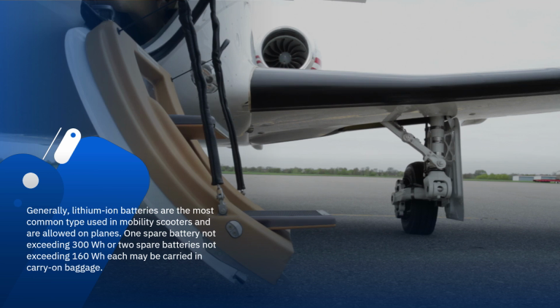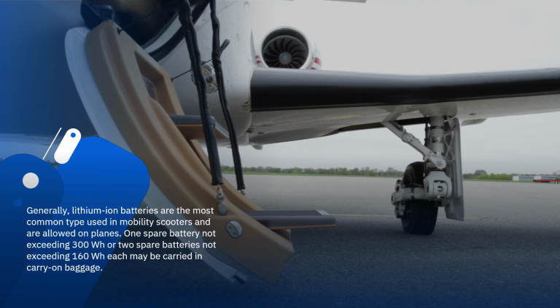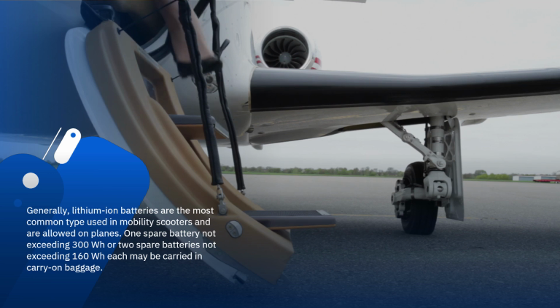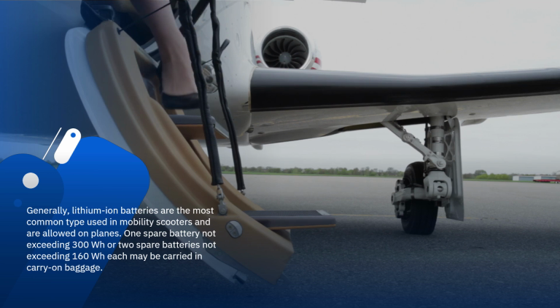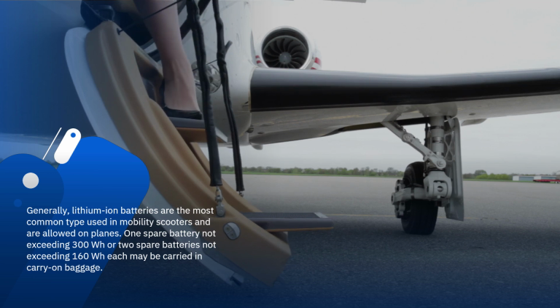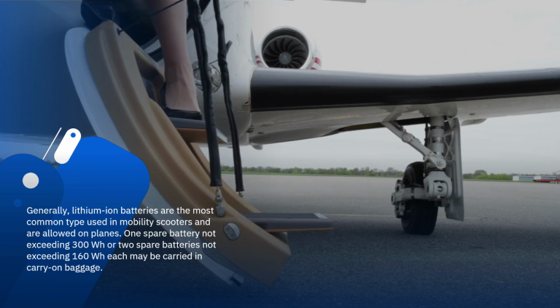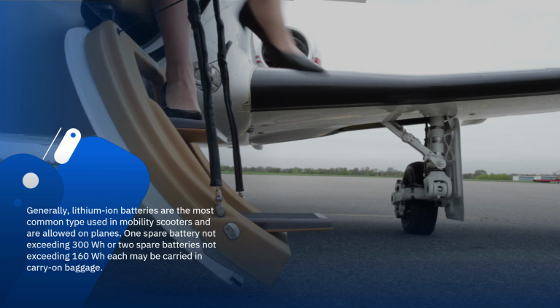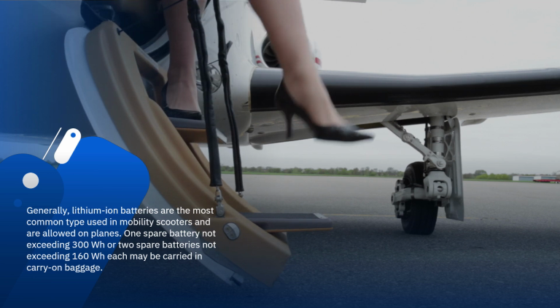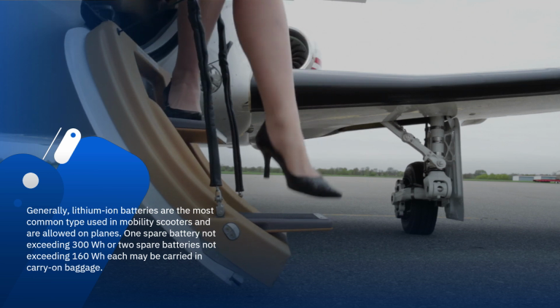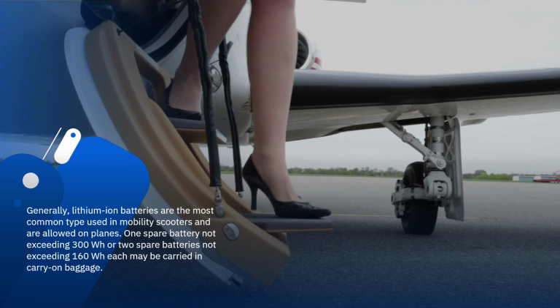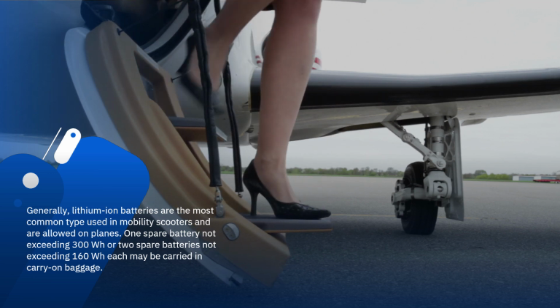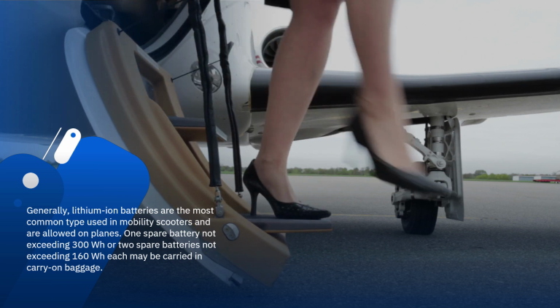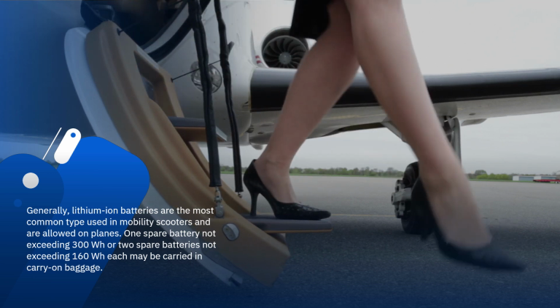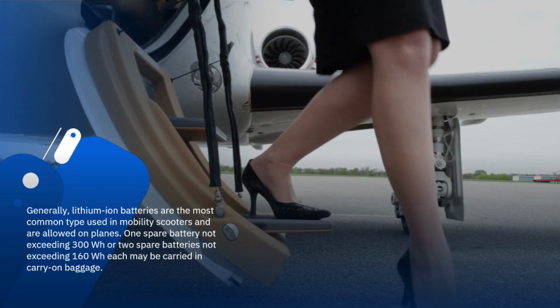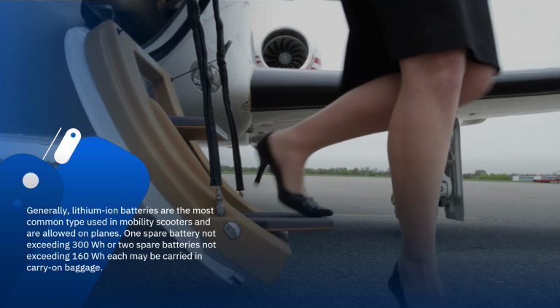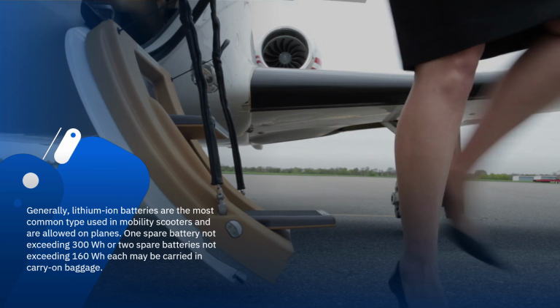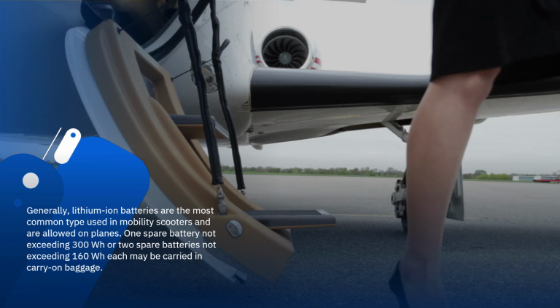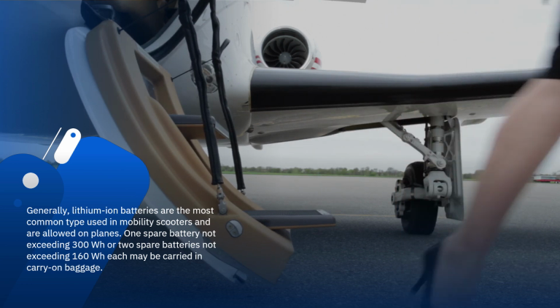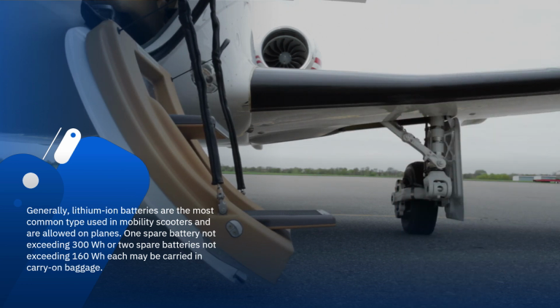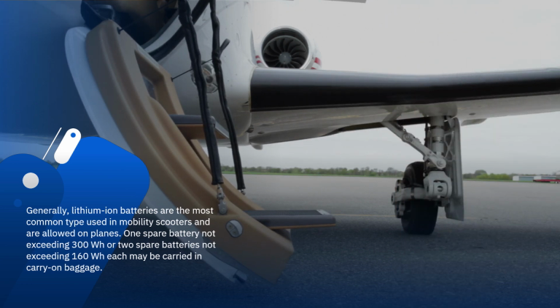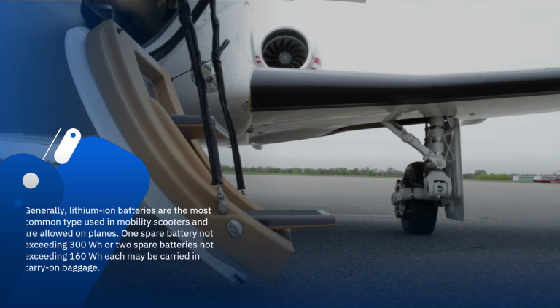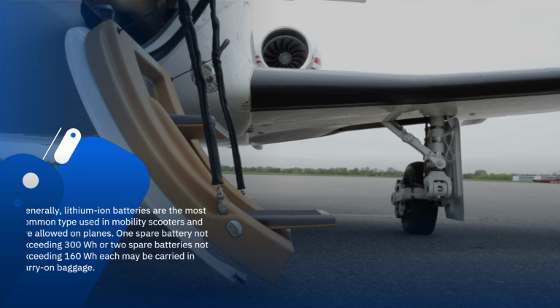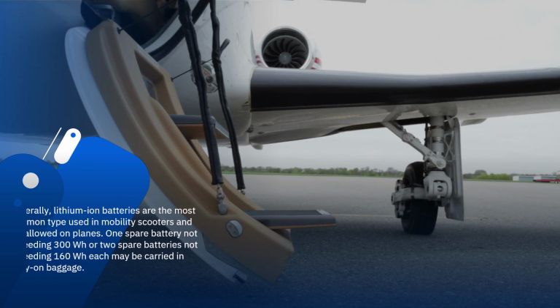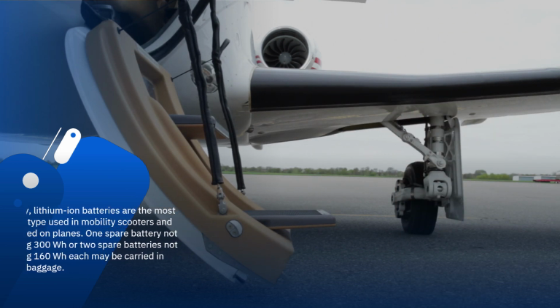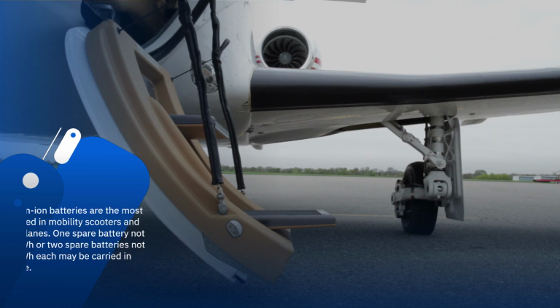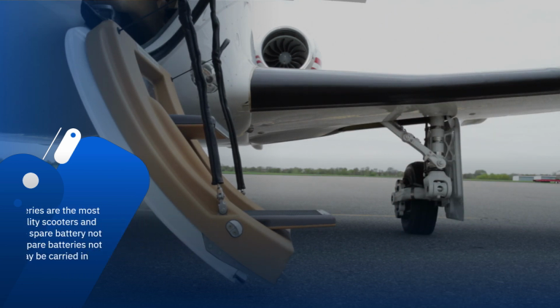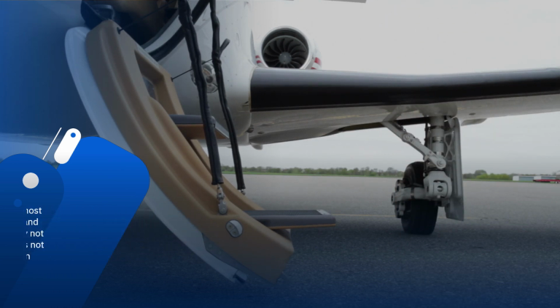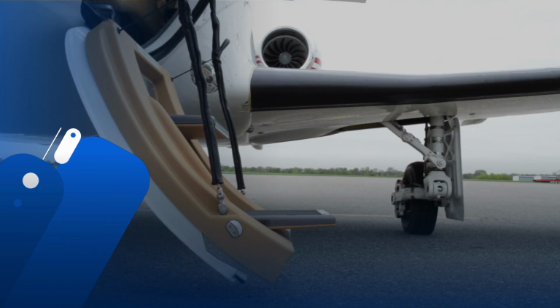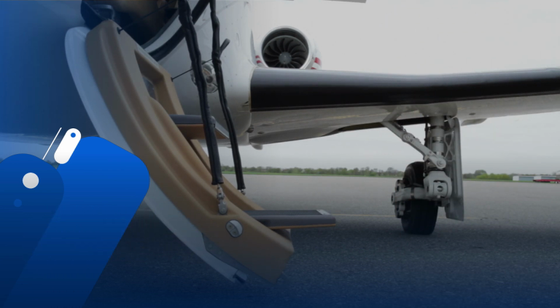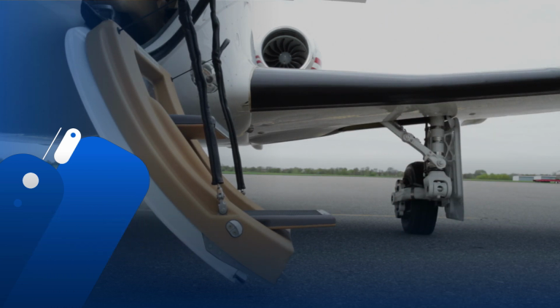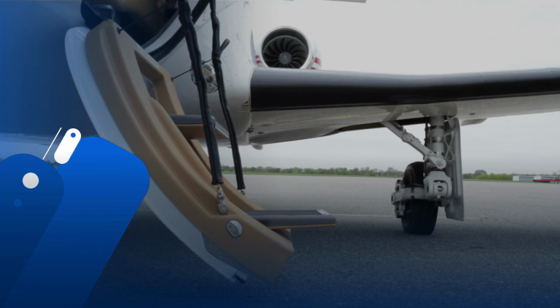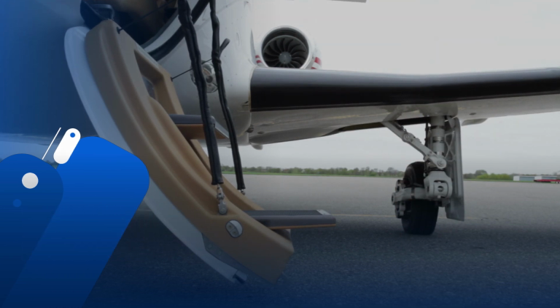One spare battery not exceeding 300Wh, or two spare batteries not exceeding 160Wh each, may be carried in carry-on baggage.